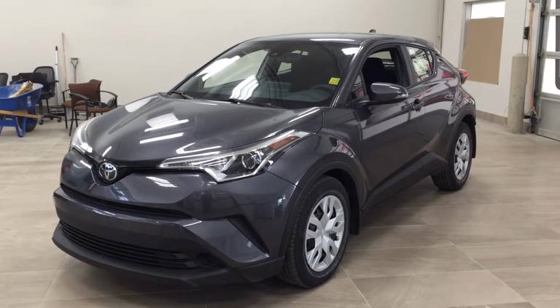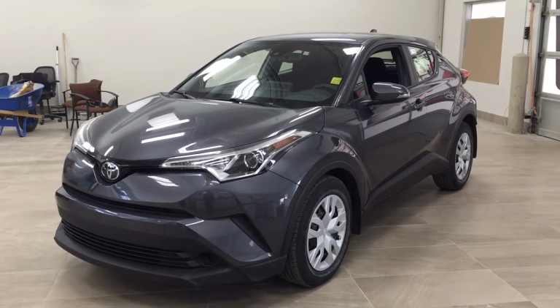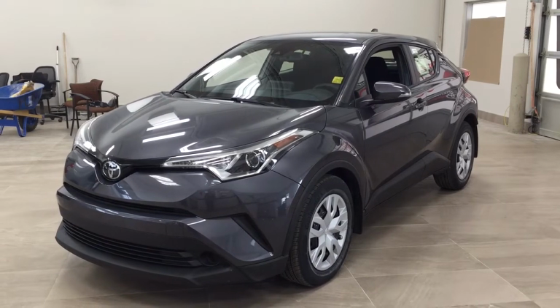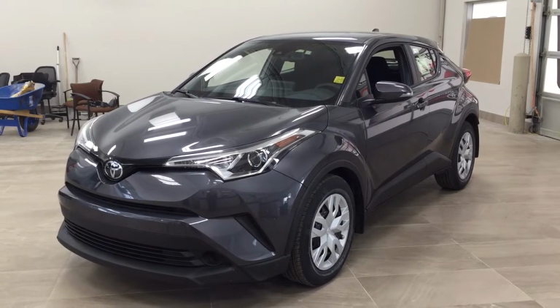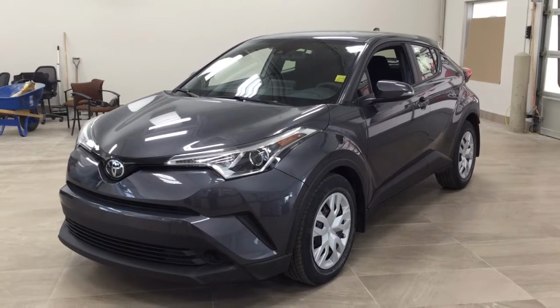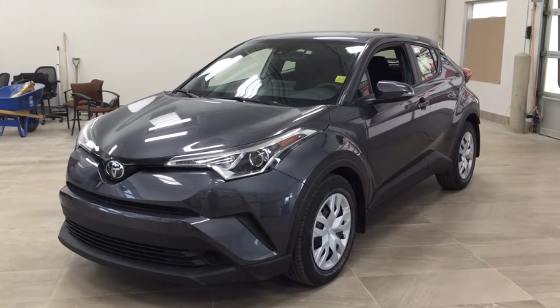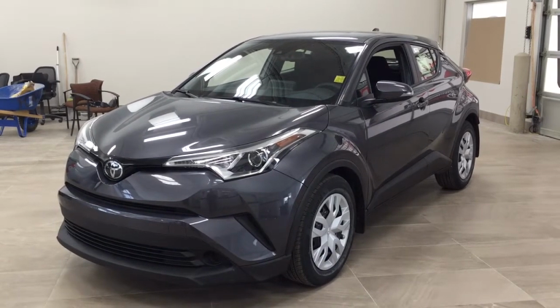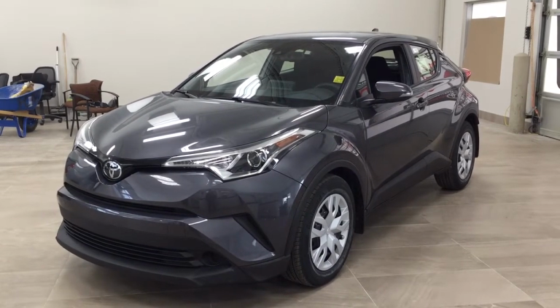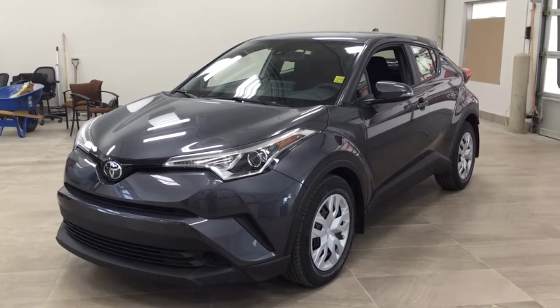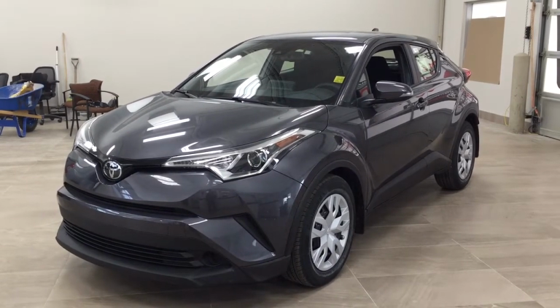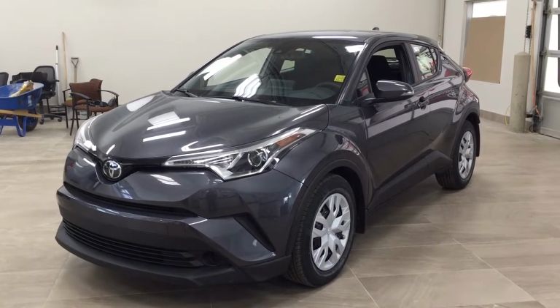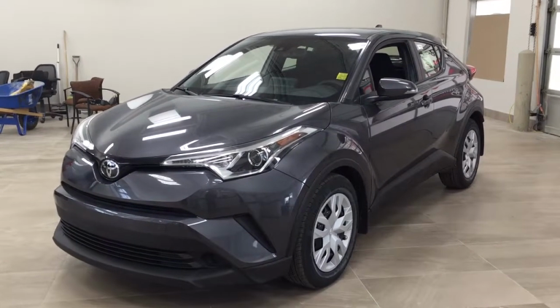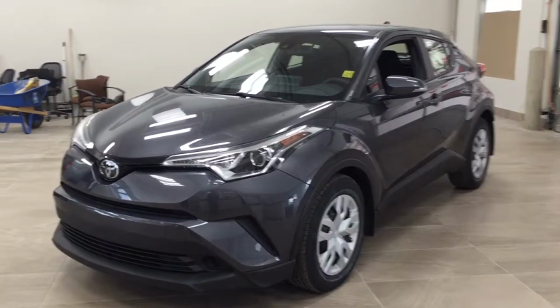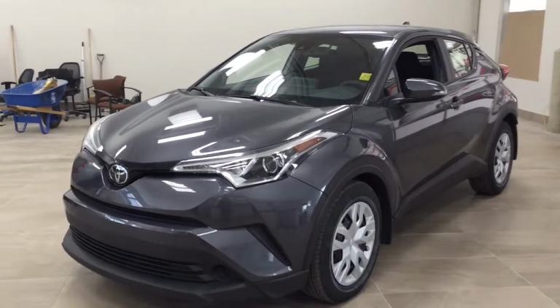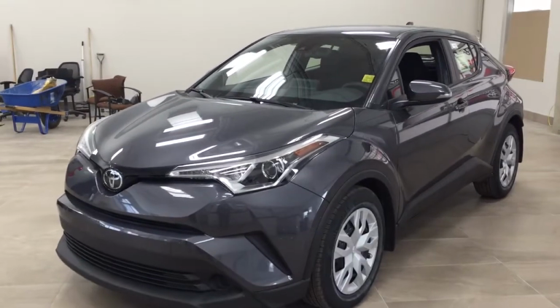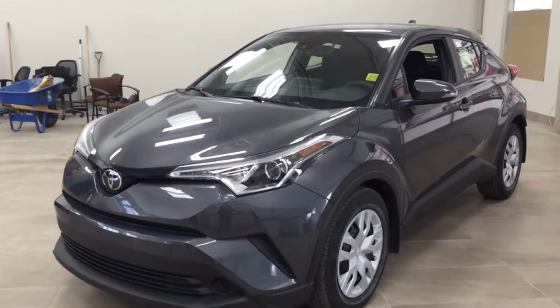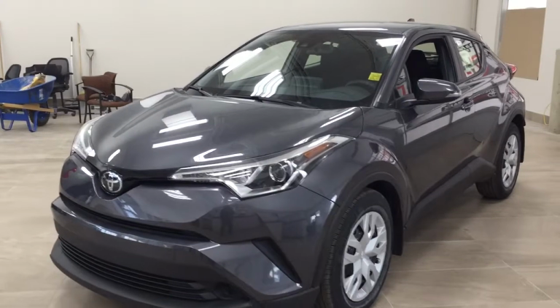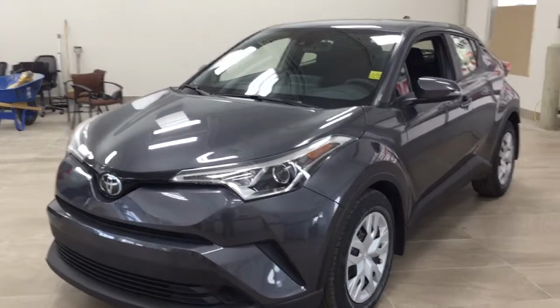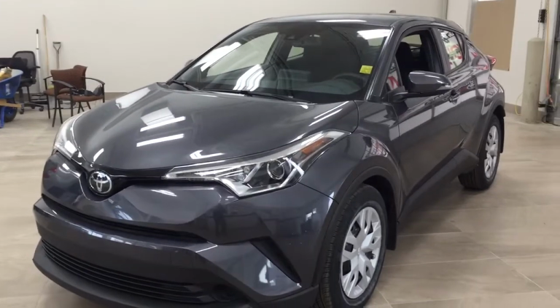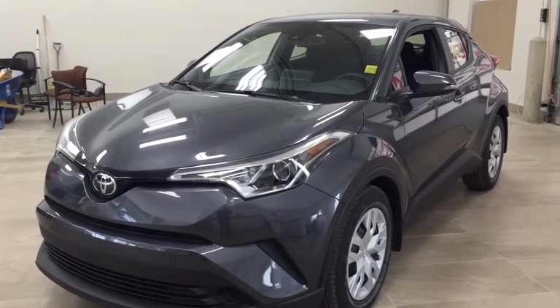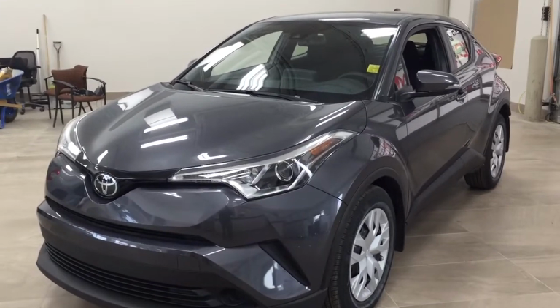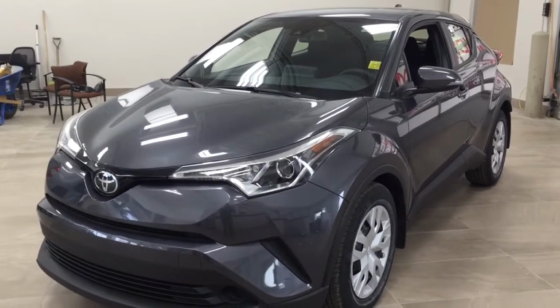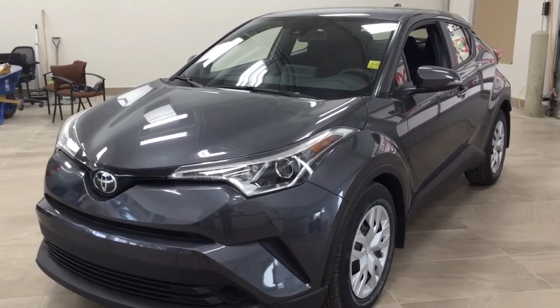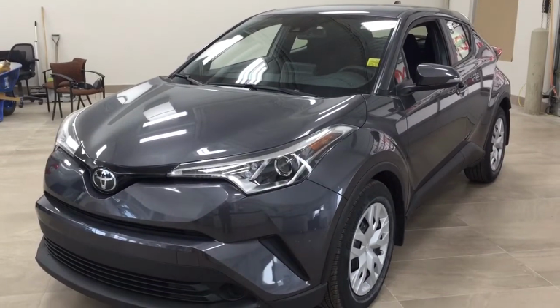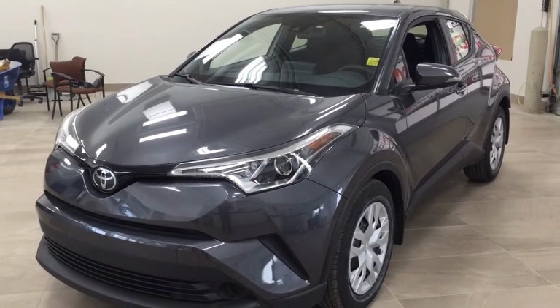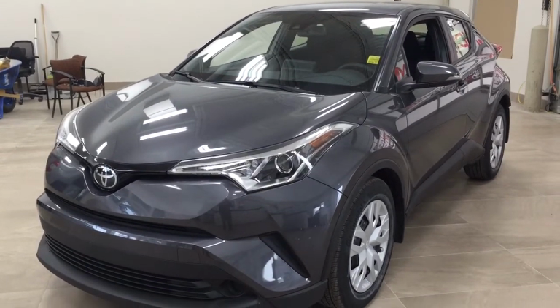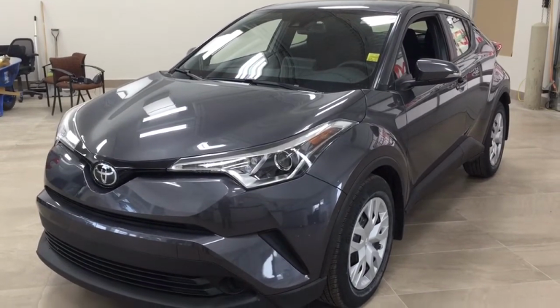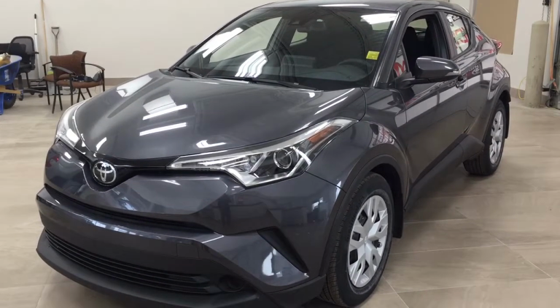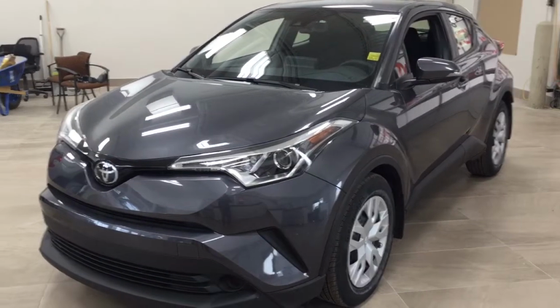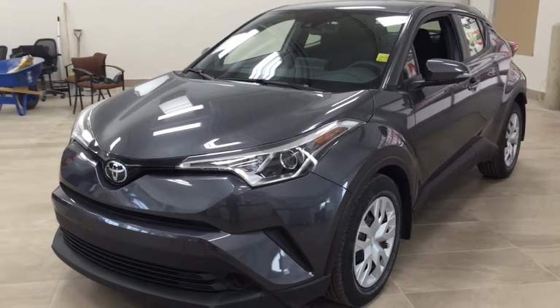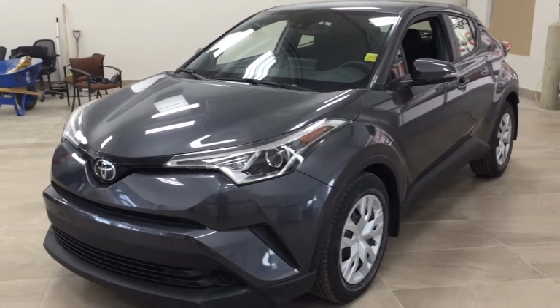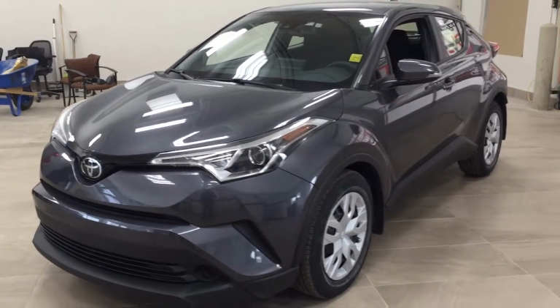Hello folks, welcome to Sherwood Park Toyota located at 31 Automall Road in Sherwood Park, Alberta, Canada. Today I'm going to be showing you this new Toyota CH-R.